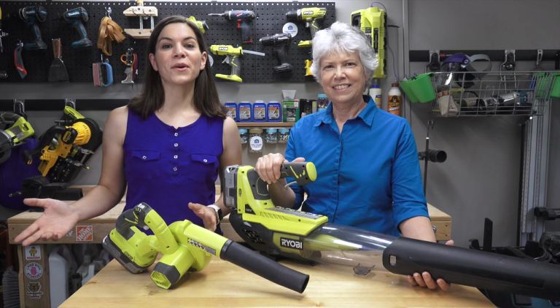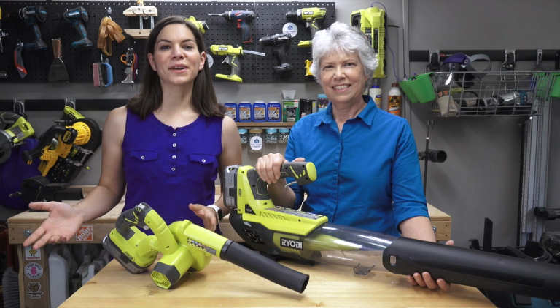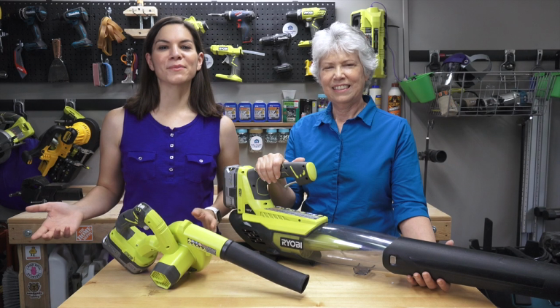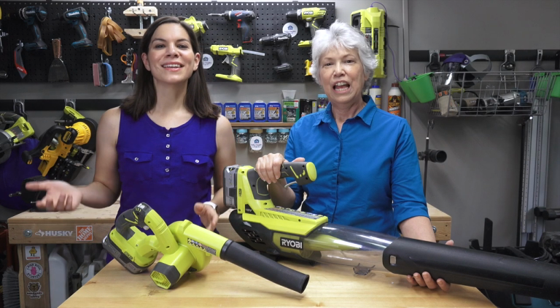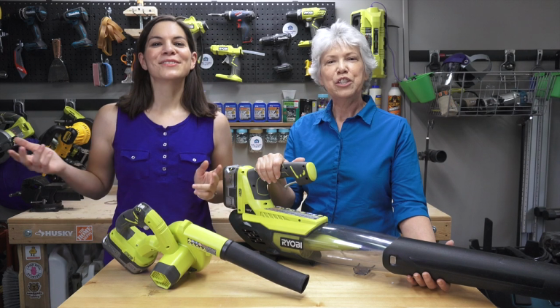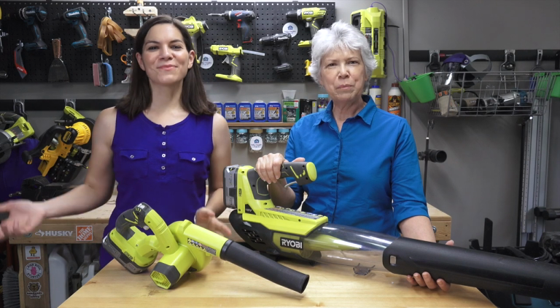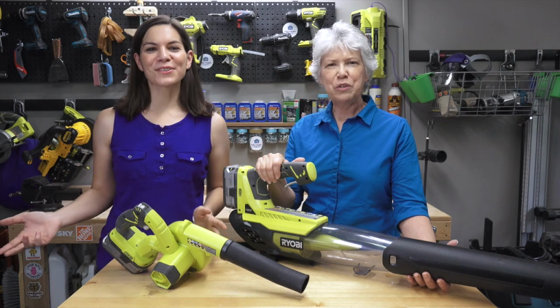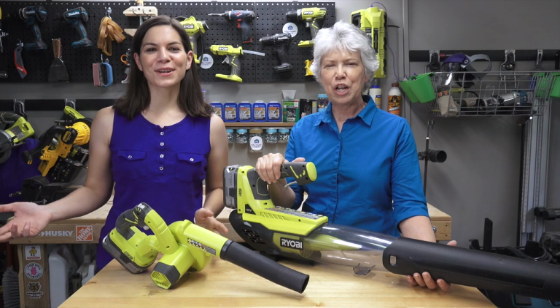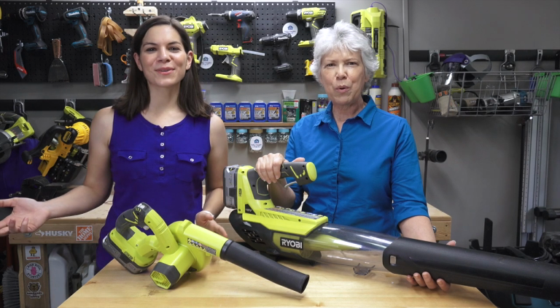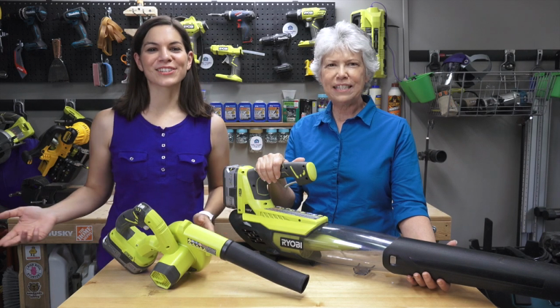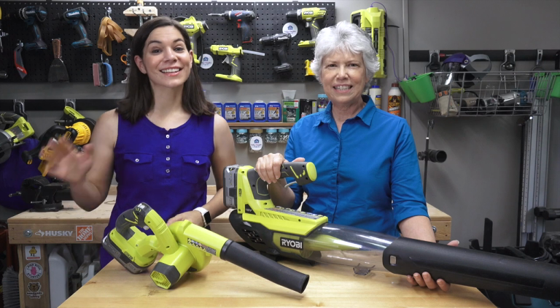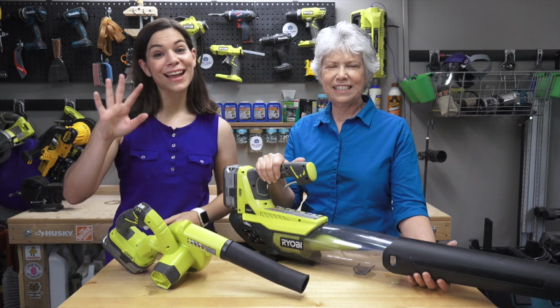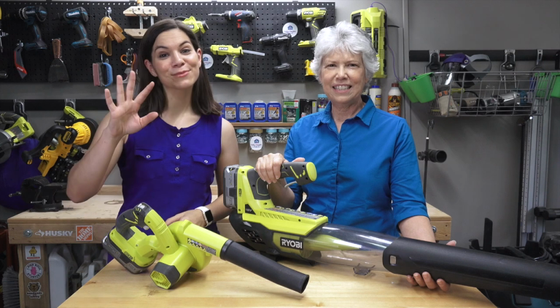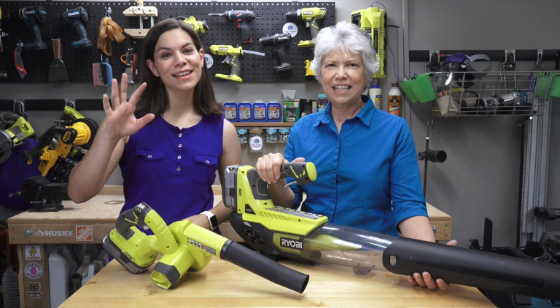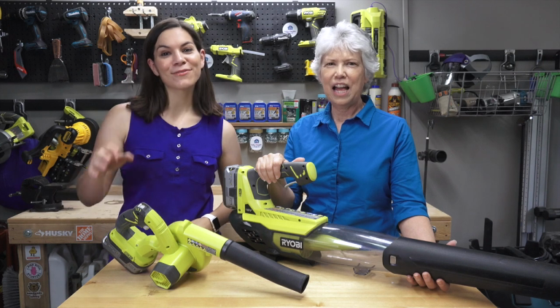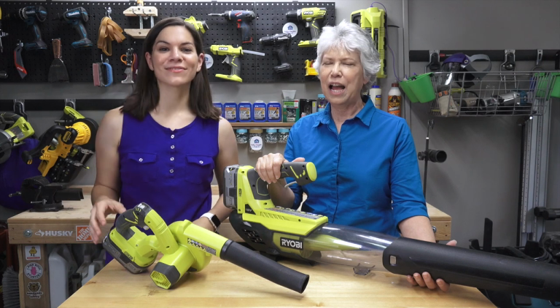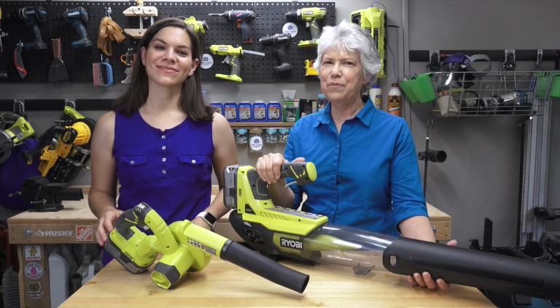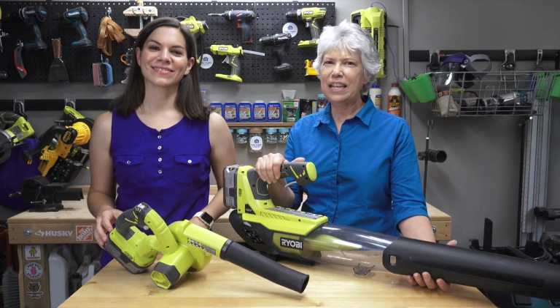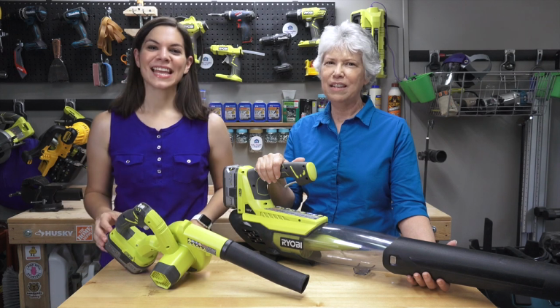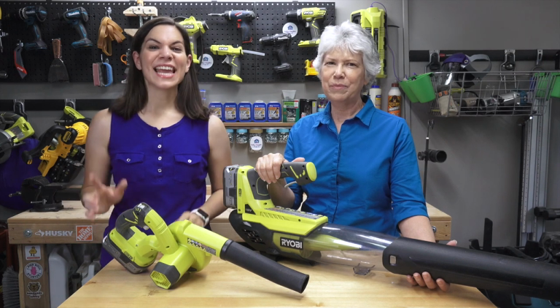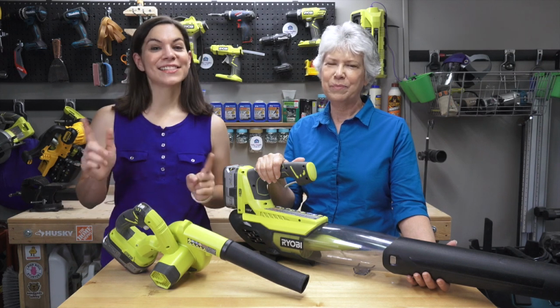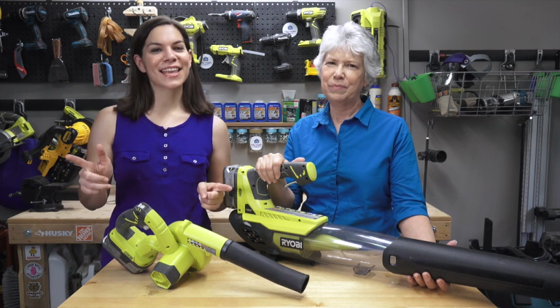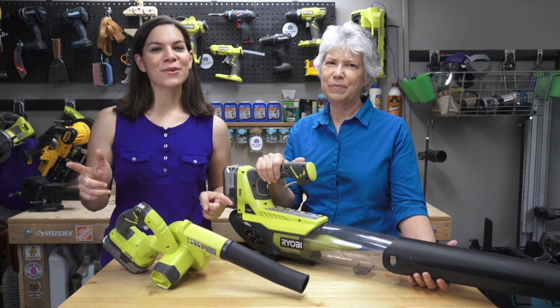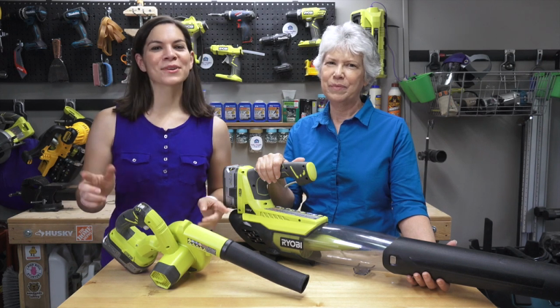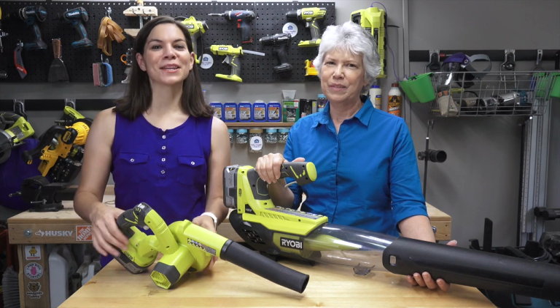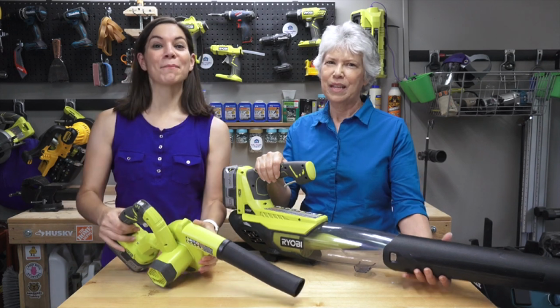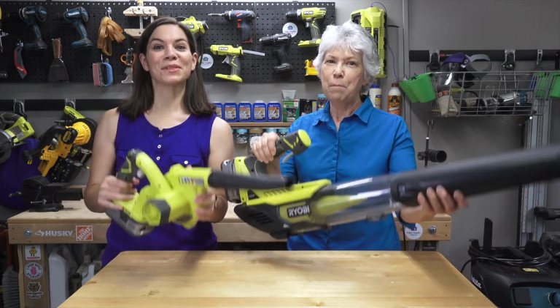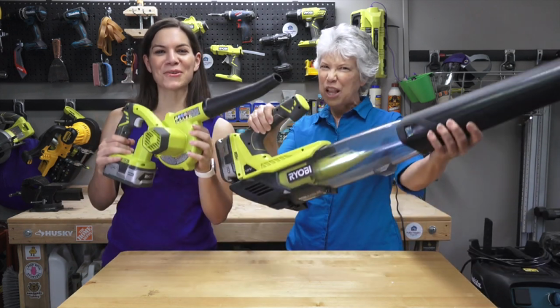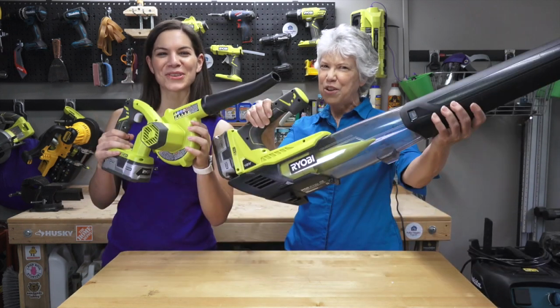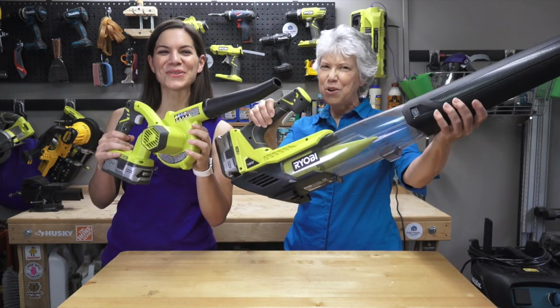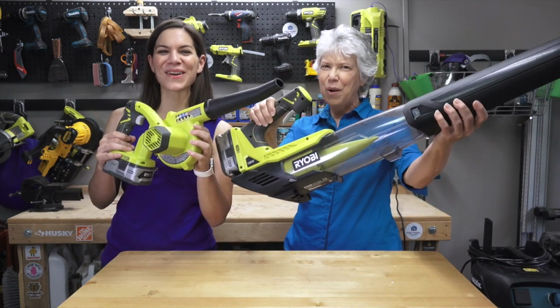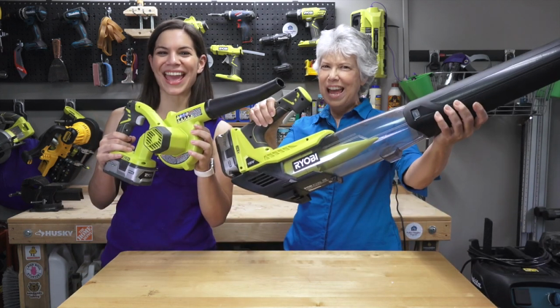Welcome to Mother Daughter Projects. I'm Steph. I'm Vicki. And today we're gonna blow you away.